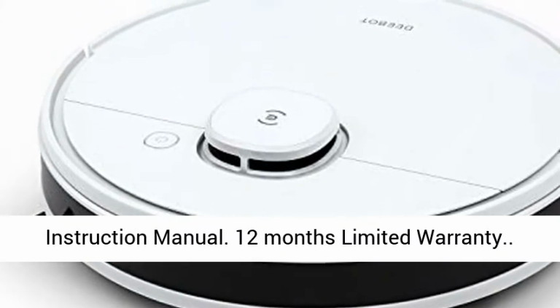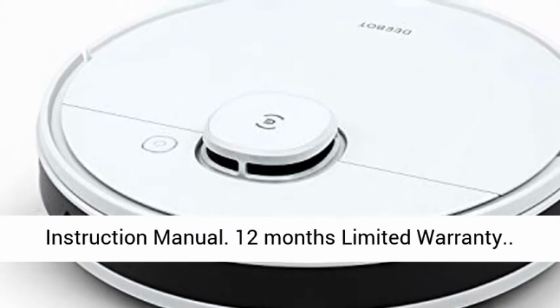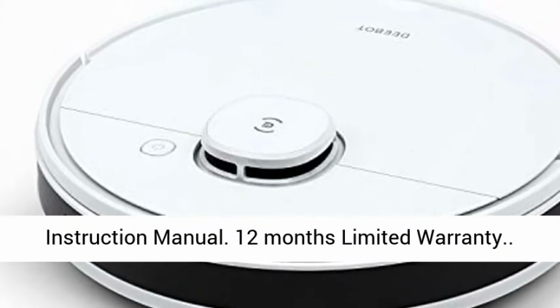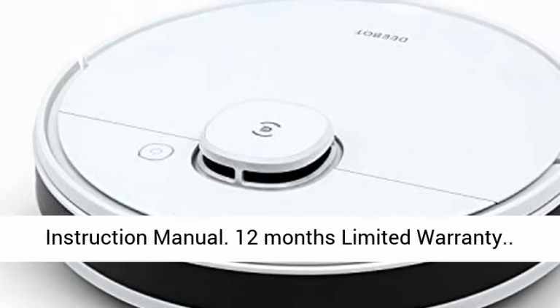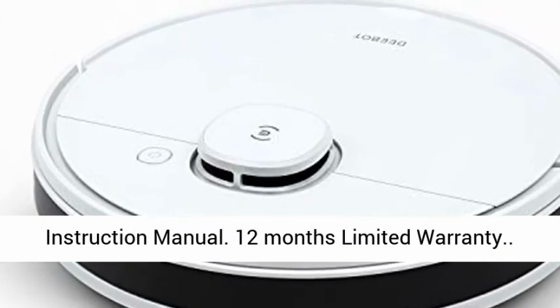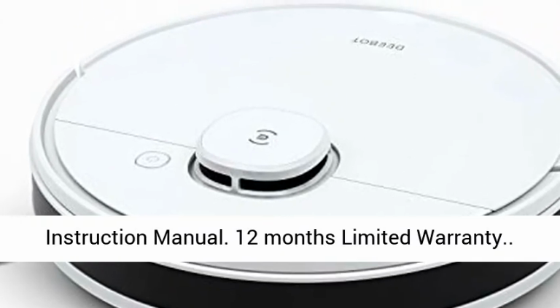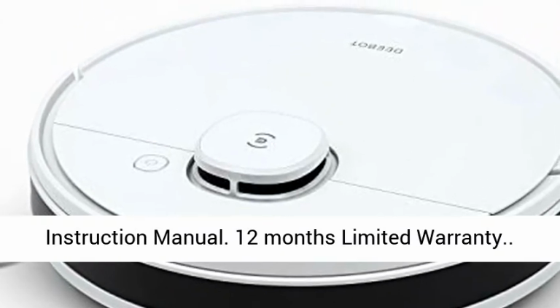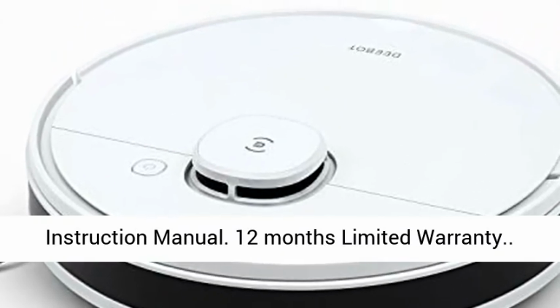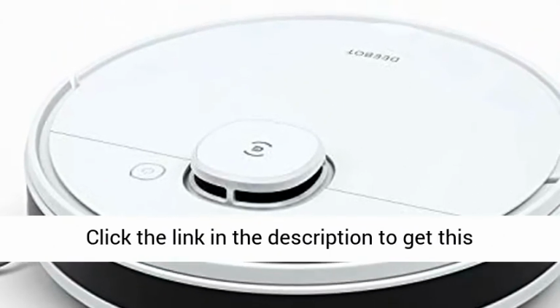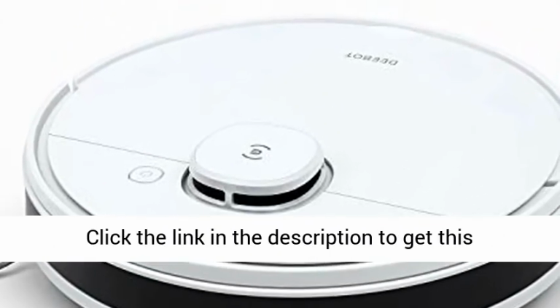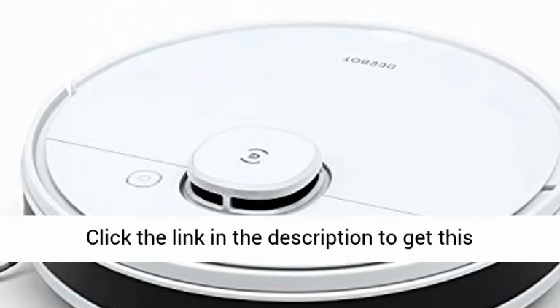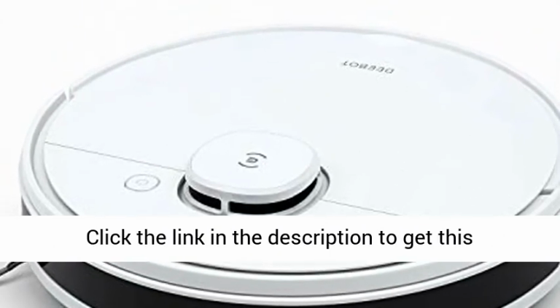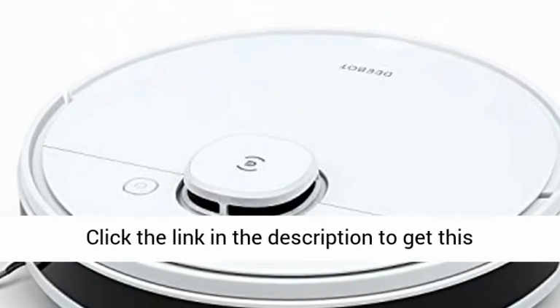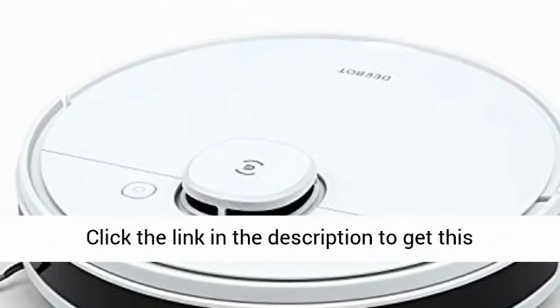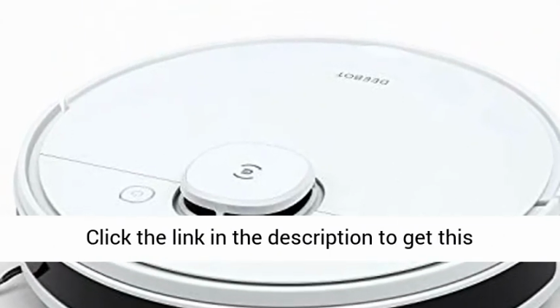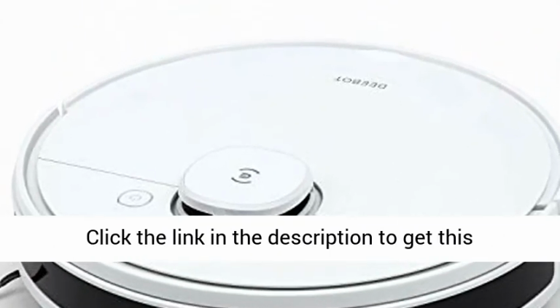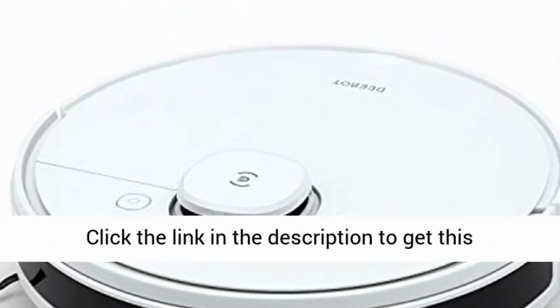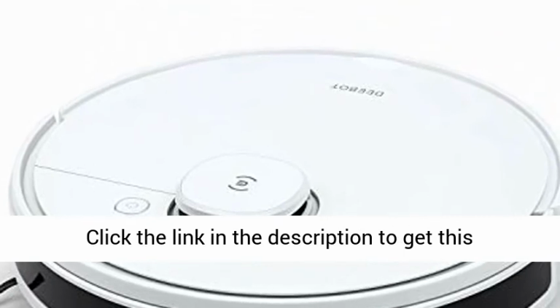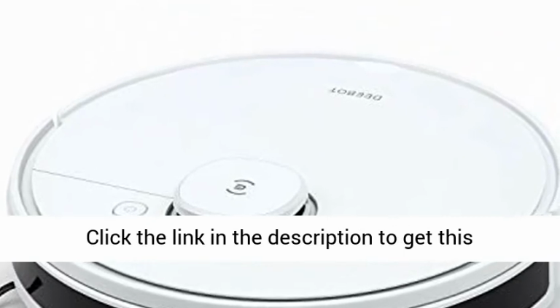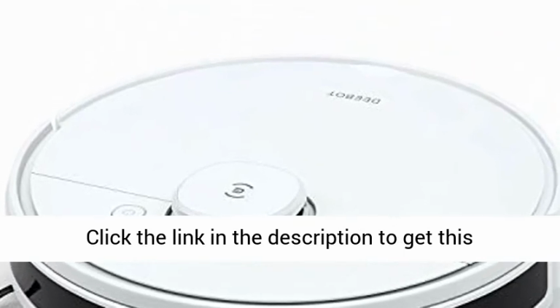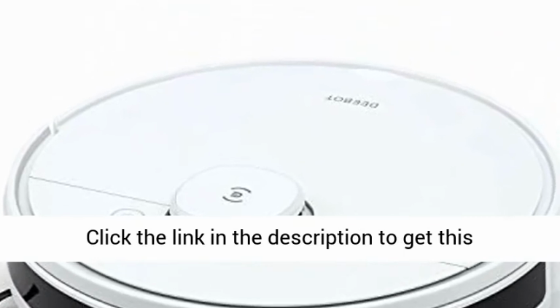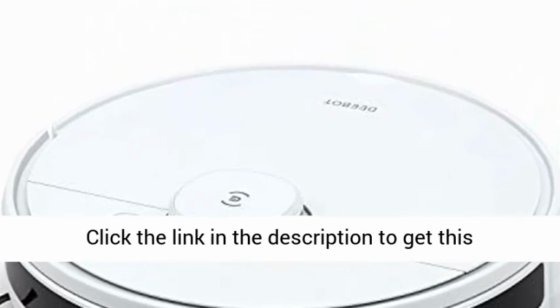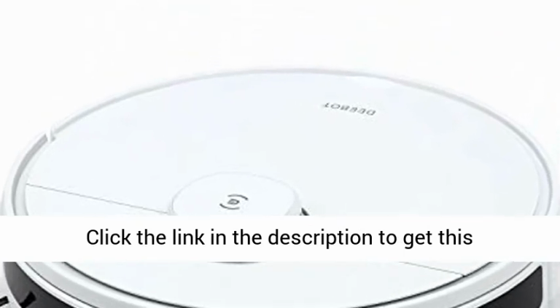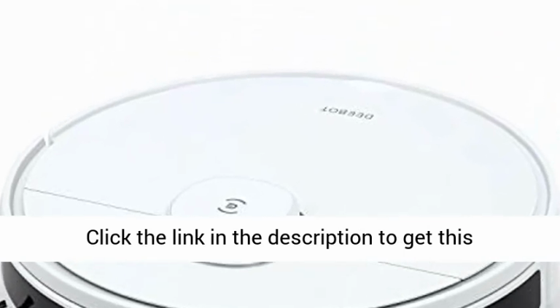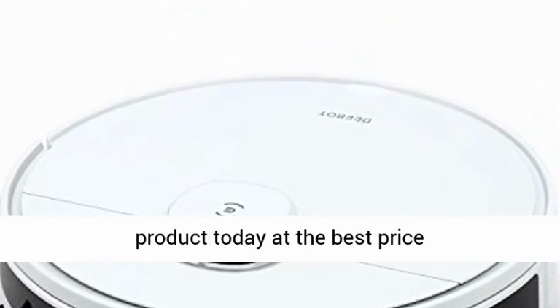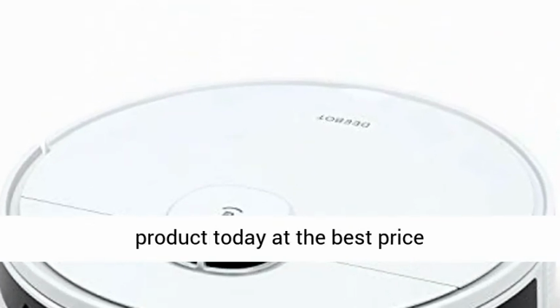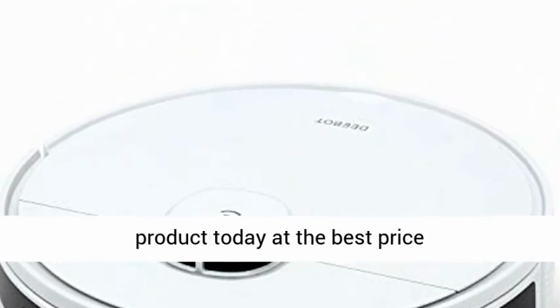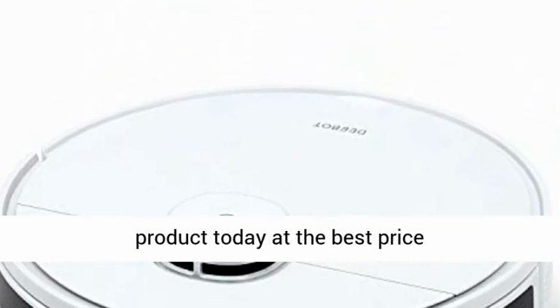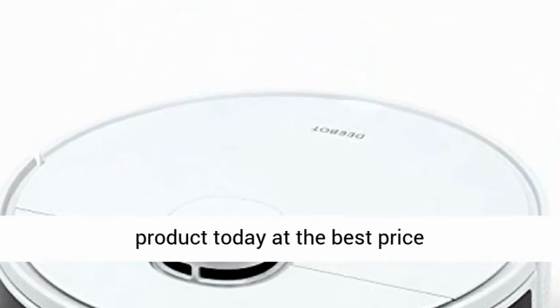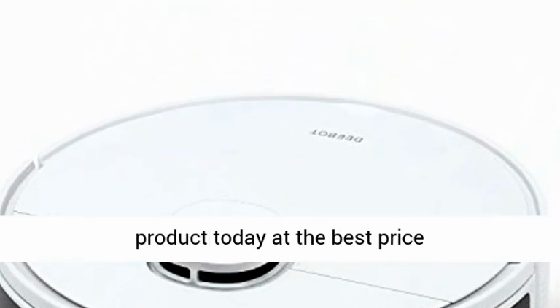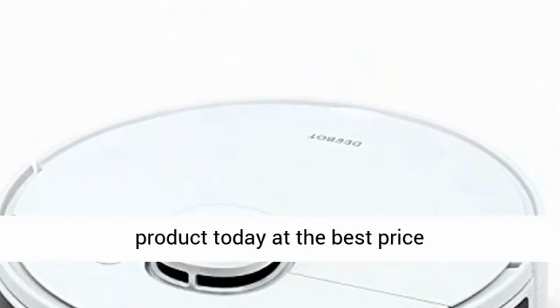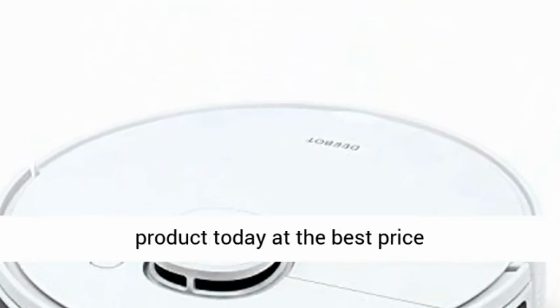12 months limited warranty. Click the link in the description to get this product today at the best price.